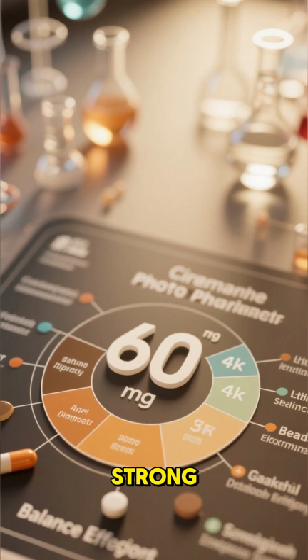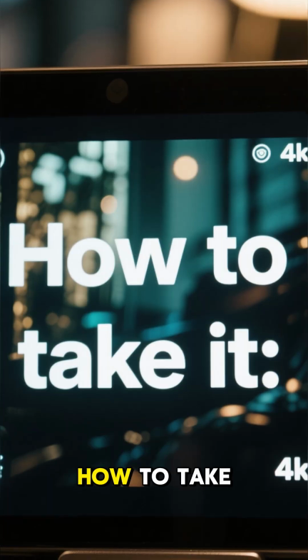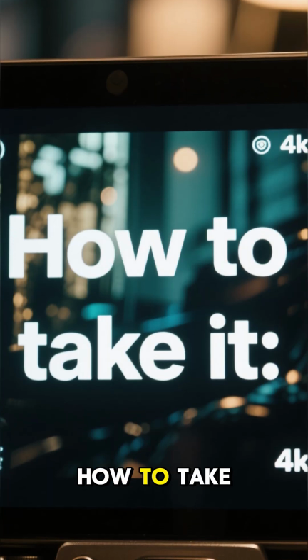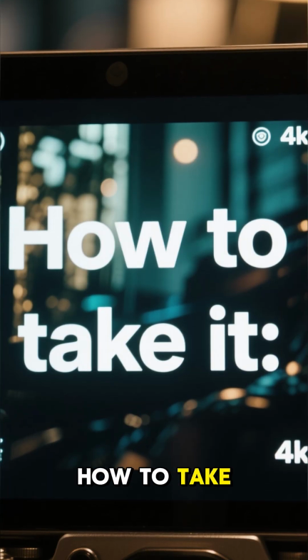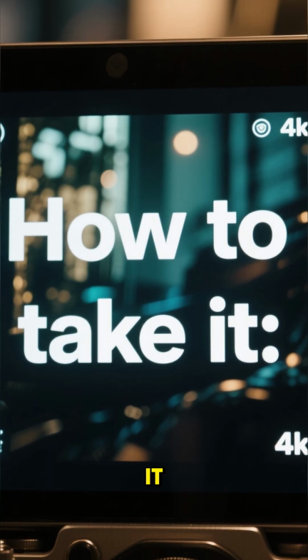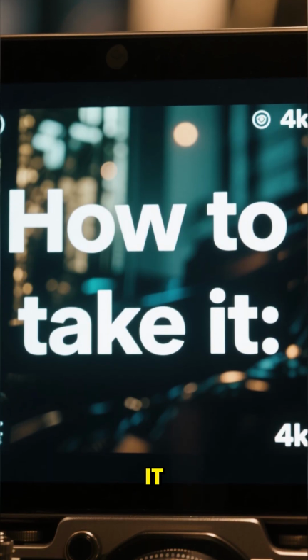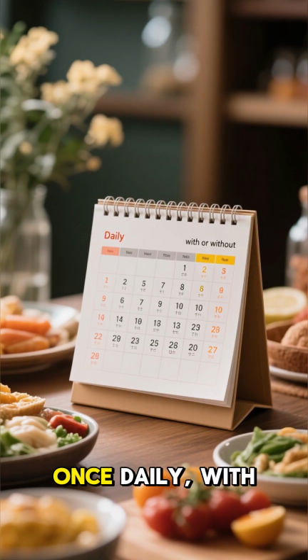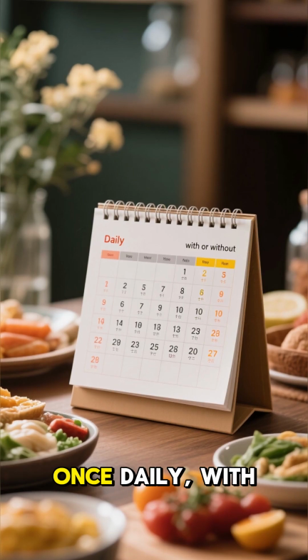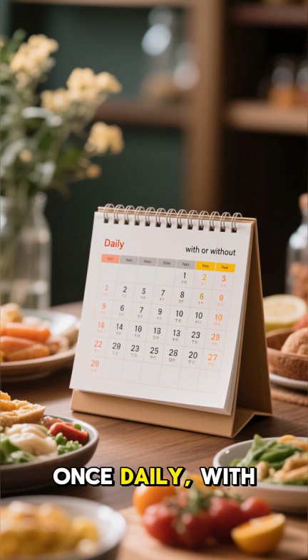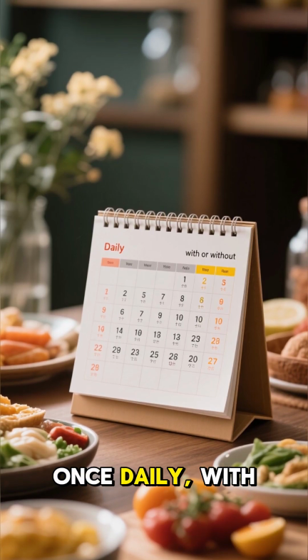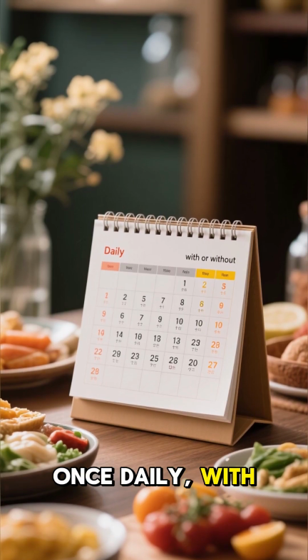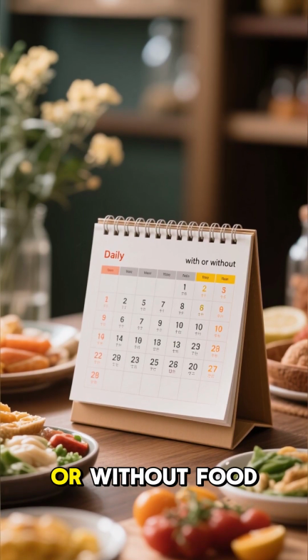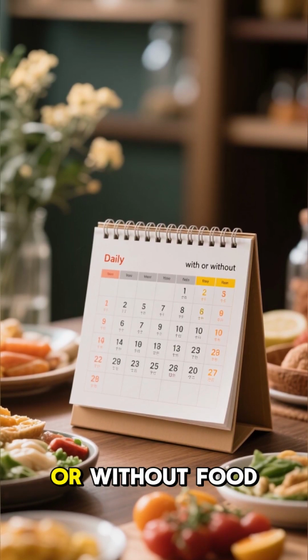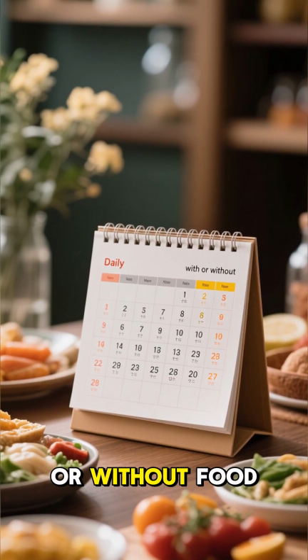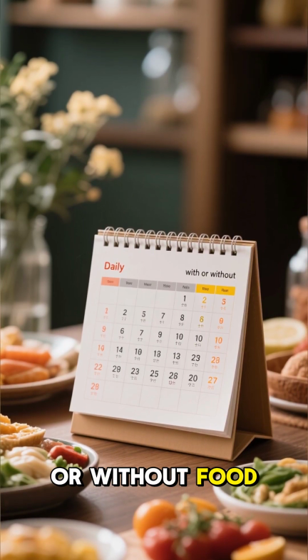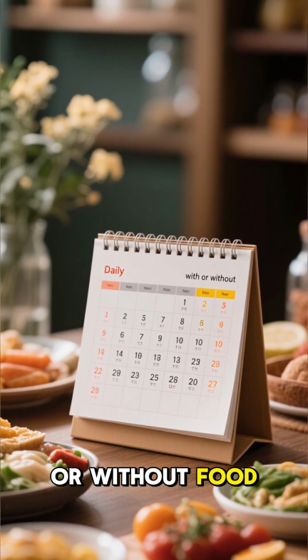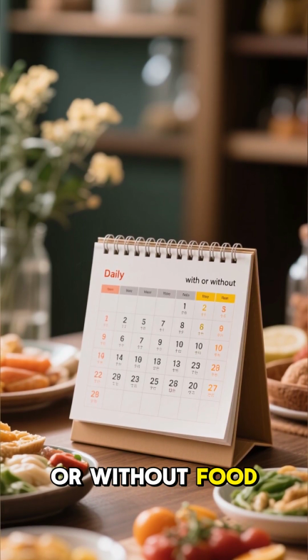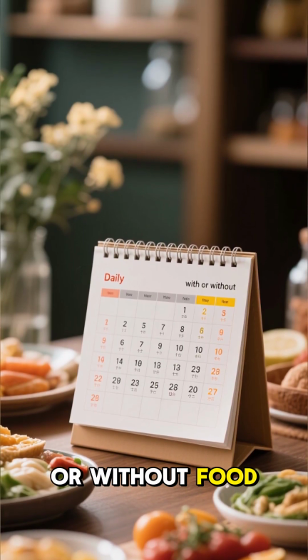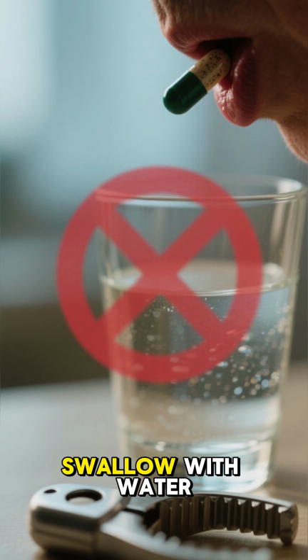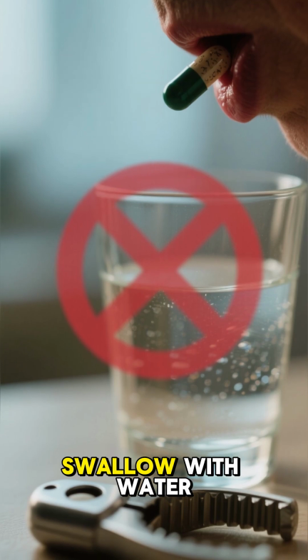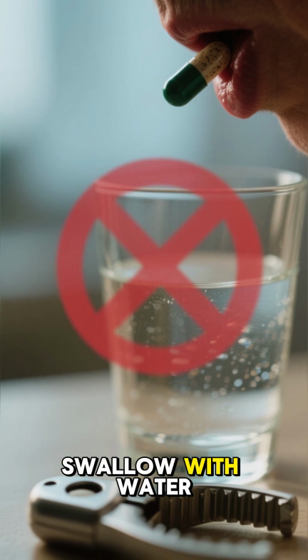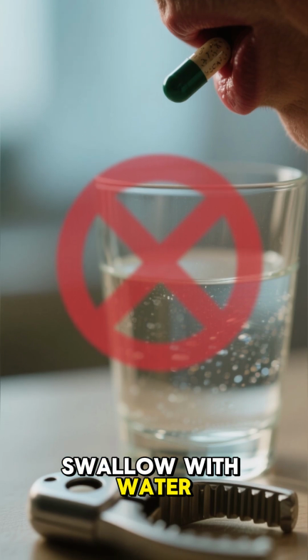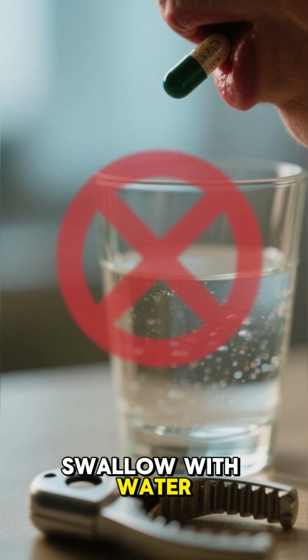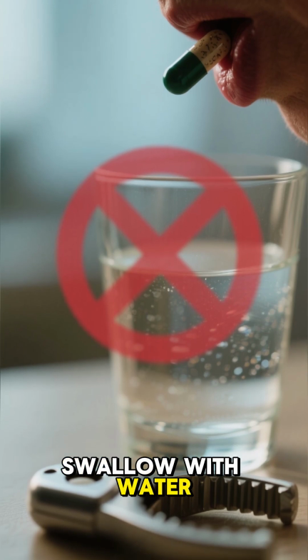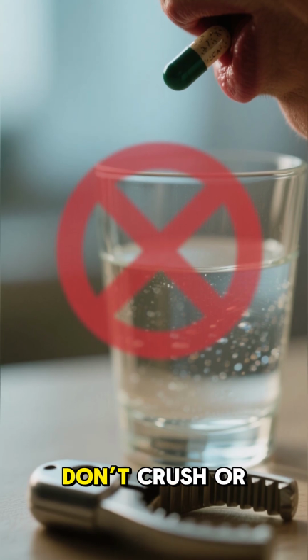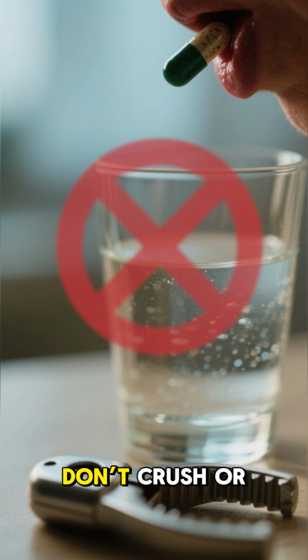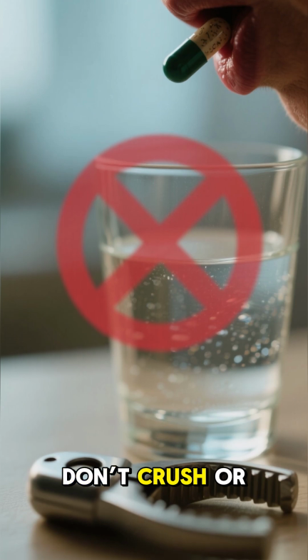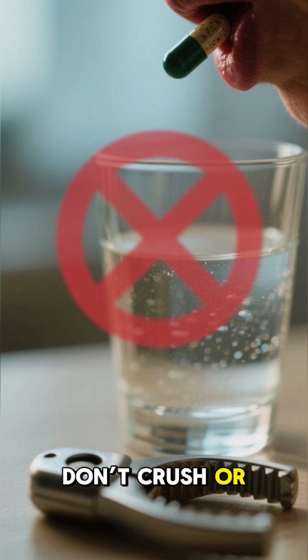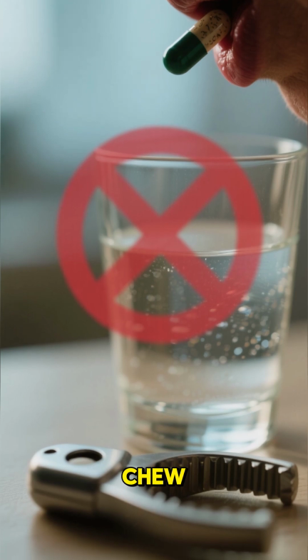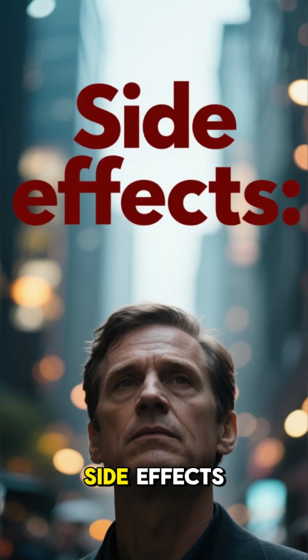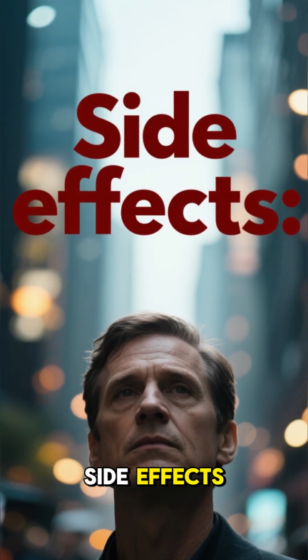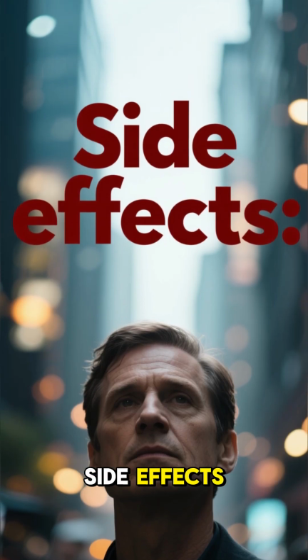How to take it? Once daily, with or without food. Swallow with water. Don't crush or chew.